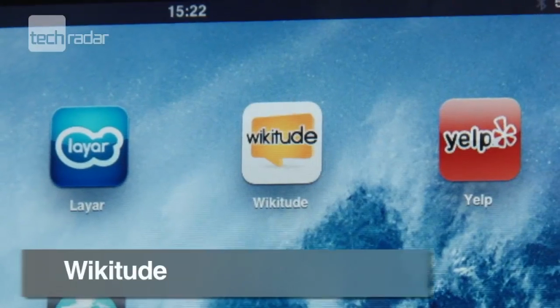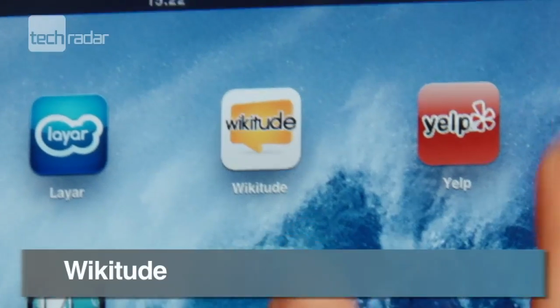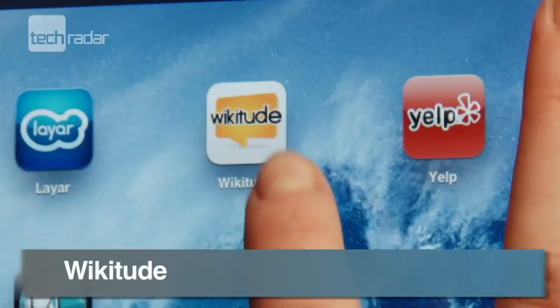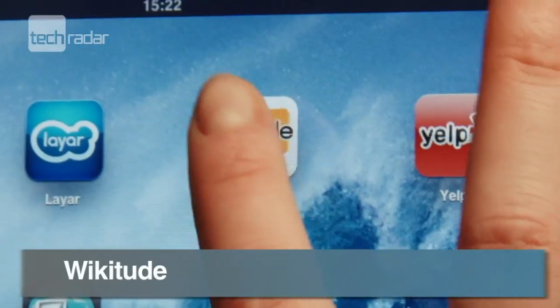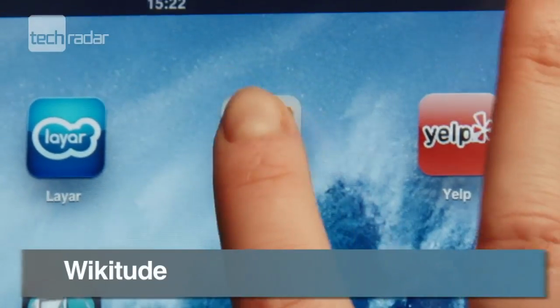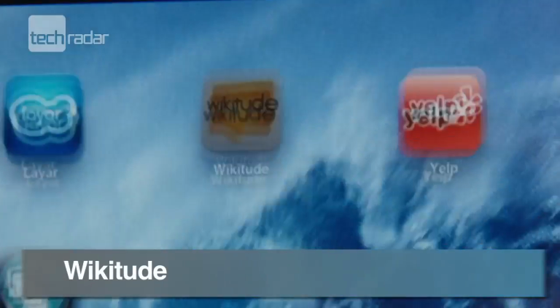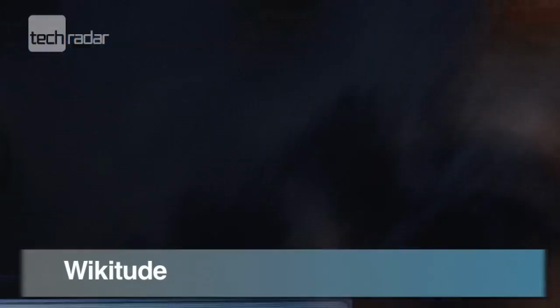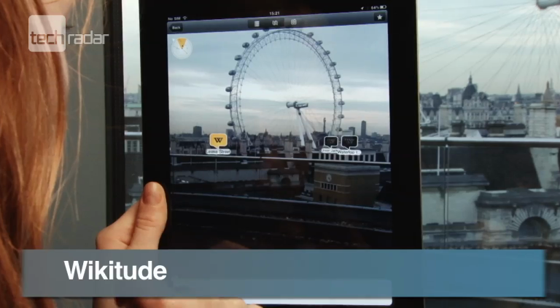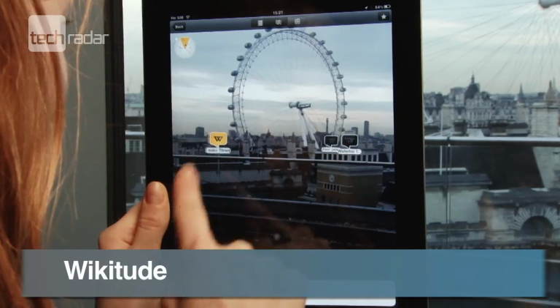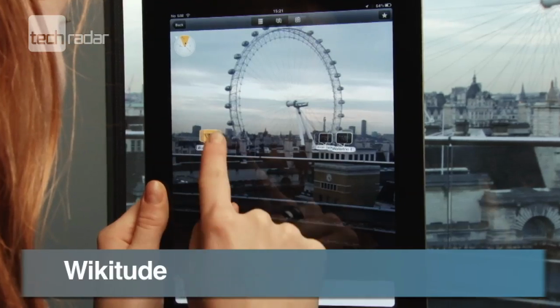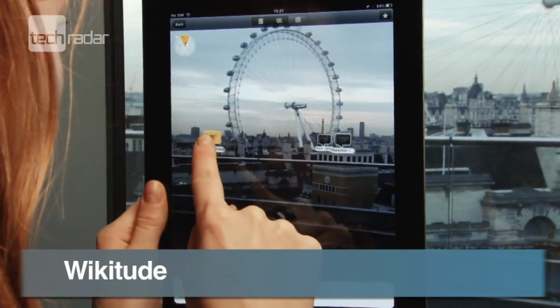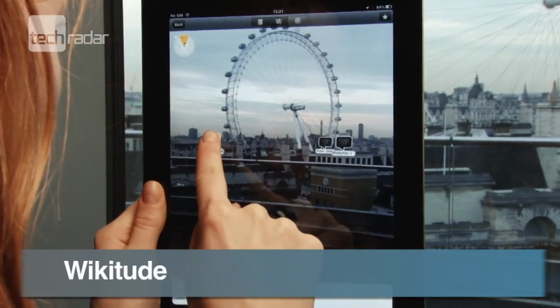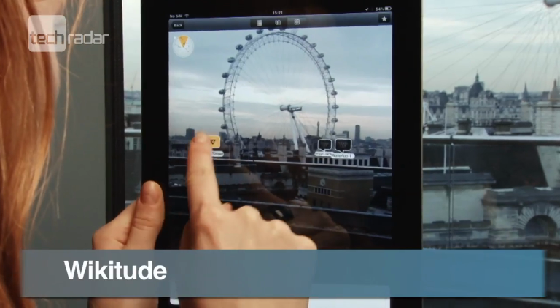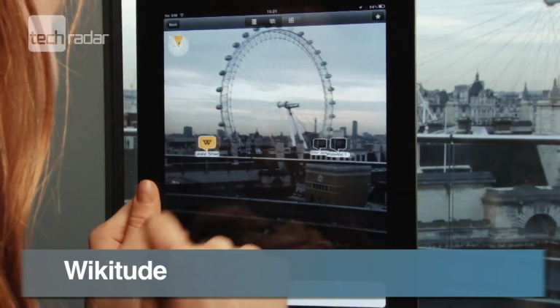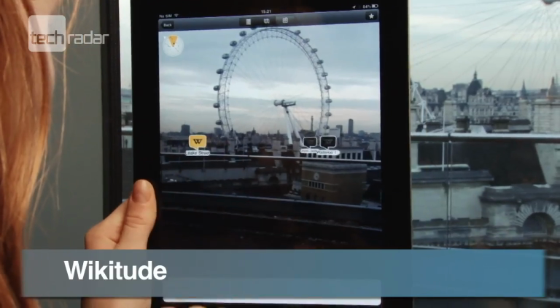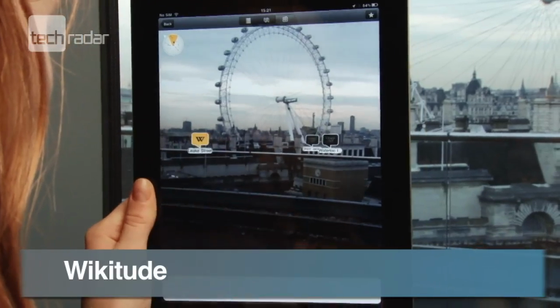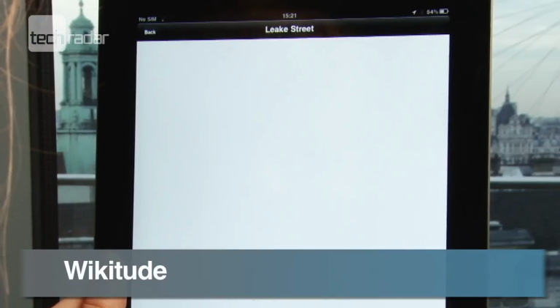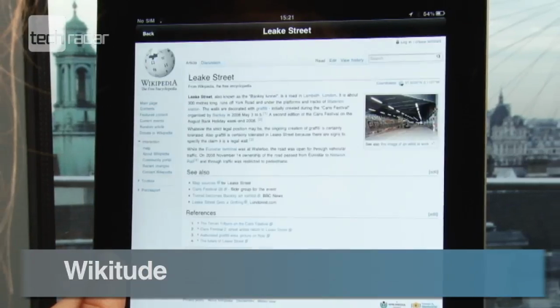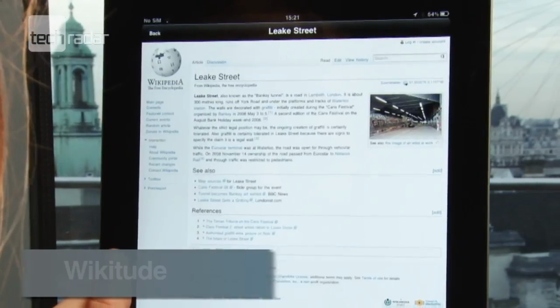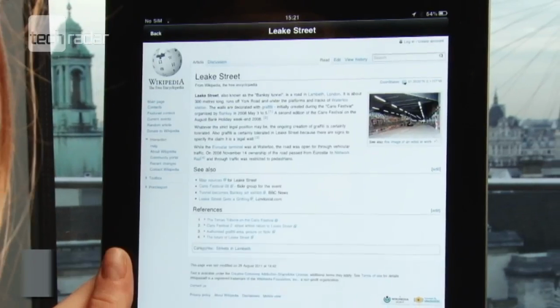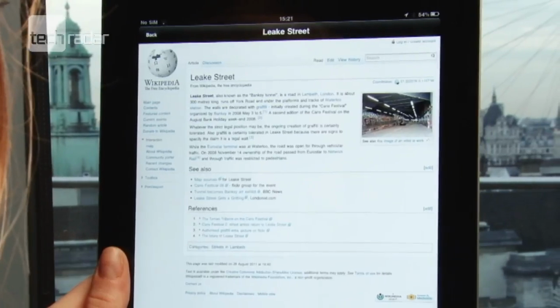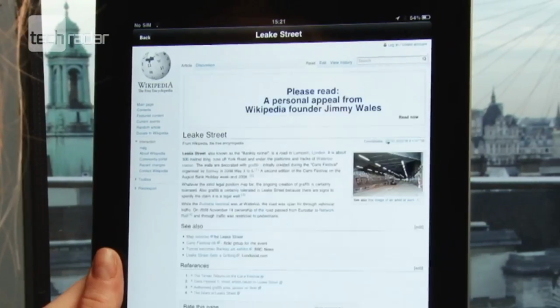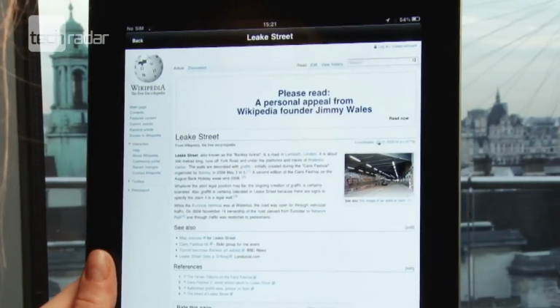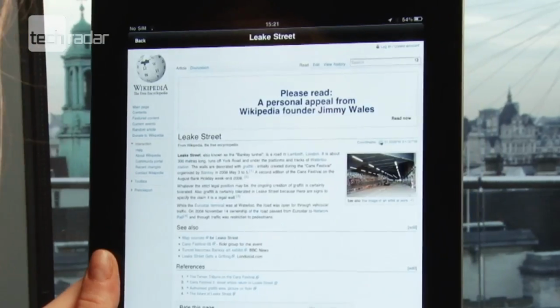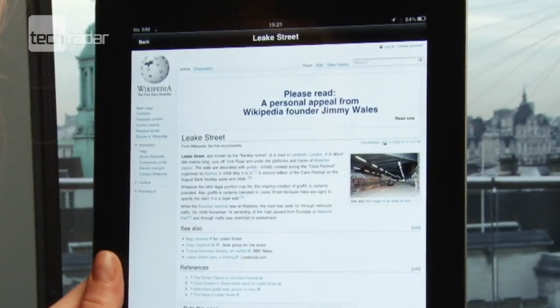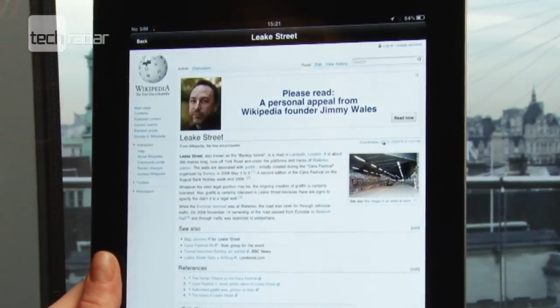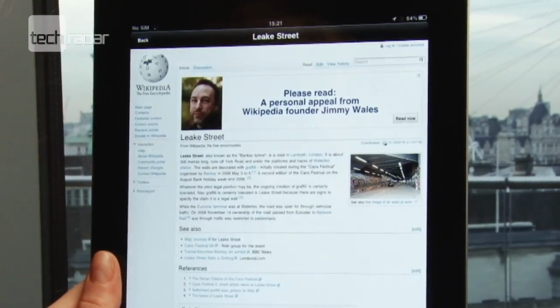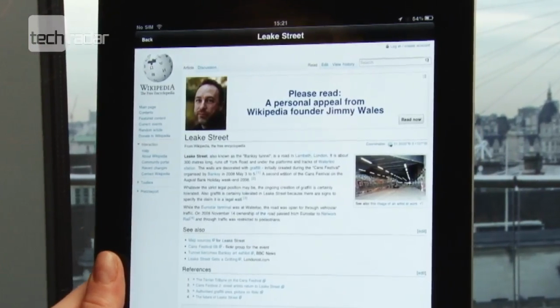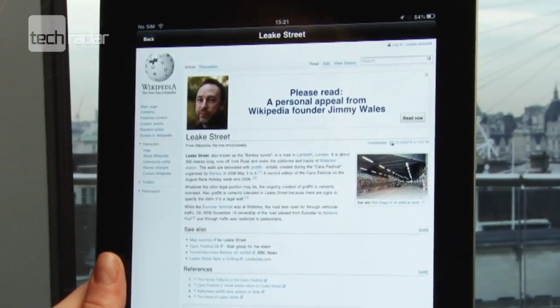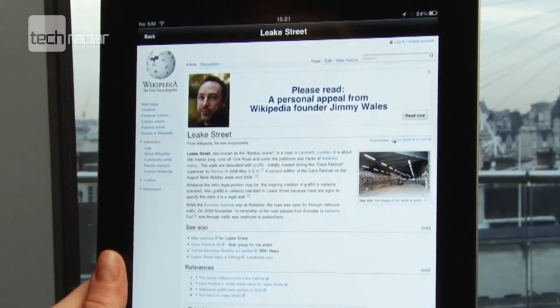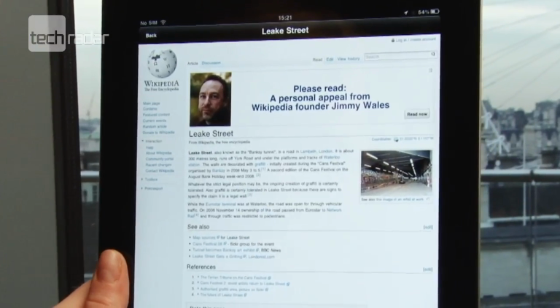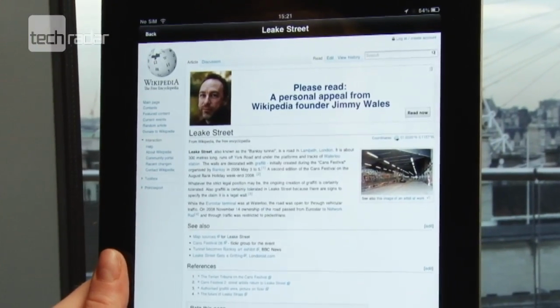Wikitude found all the major landmarks in our vicinity and pointed us to the relevant Wikipedia pages for more information.